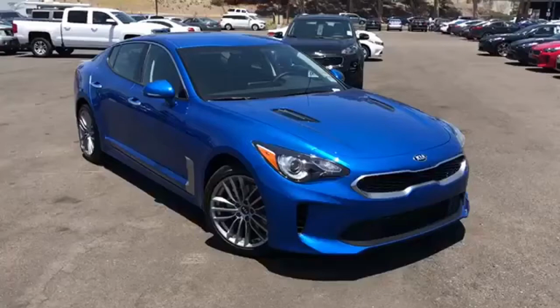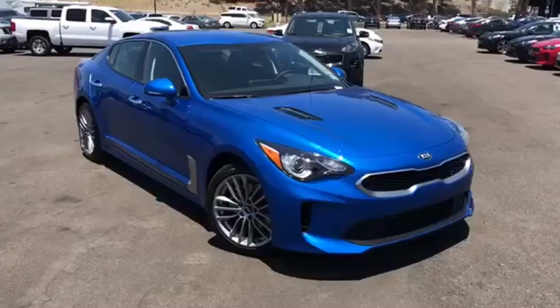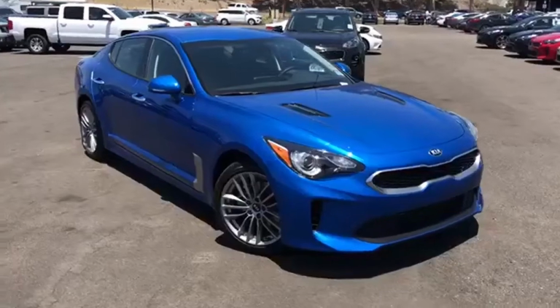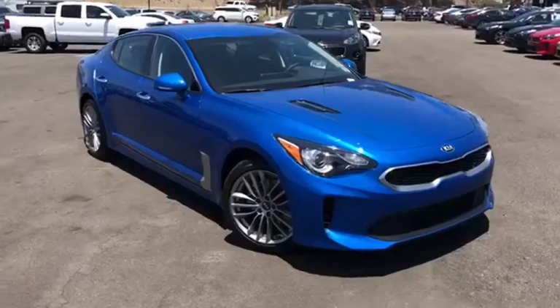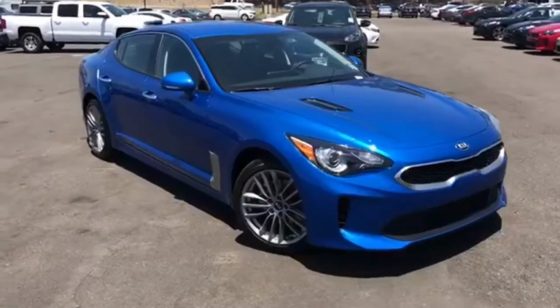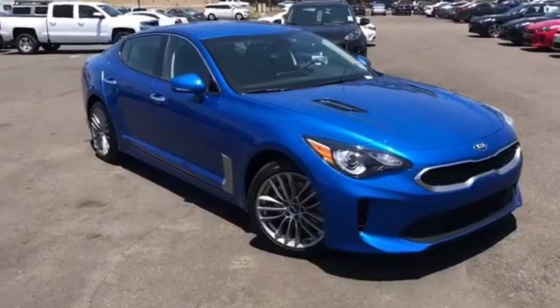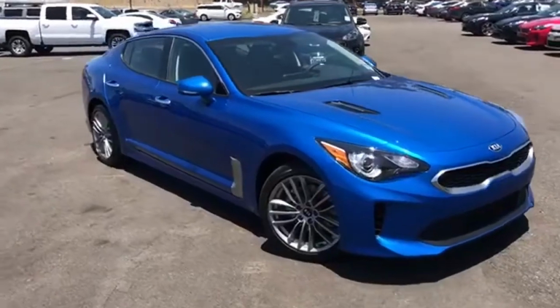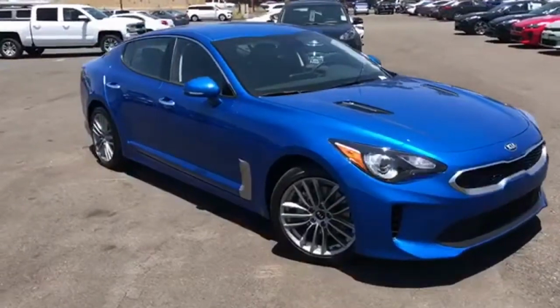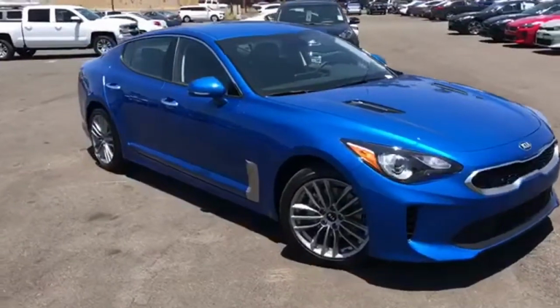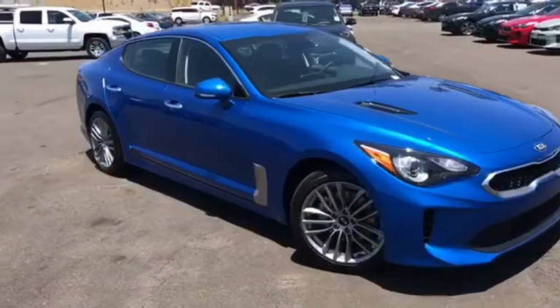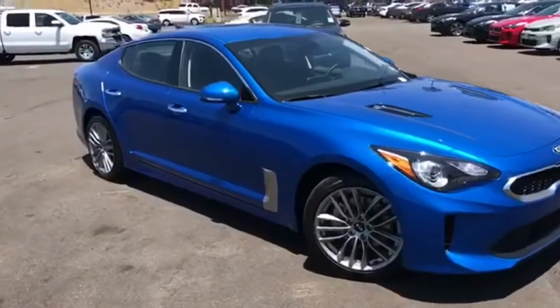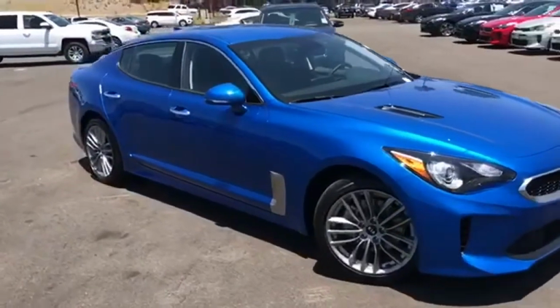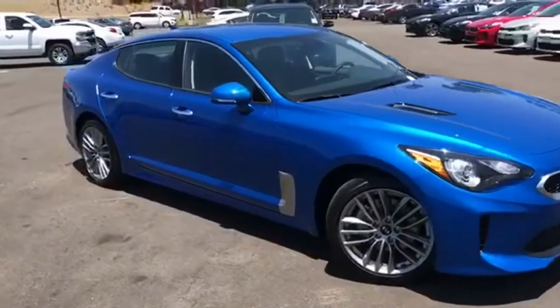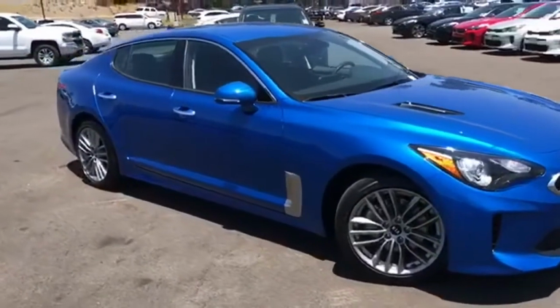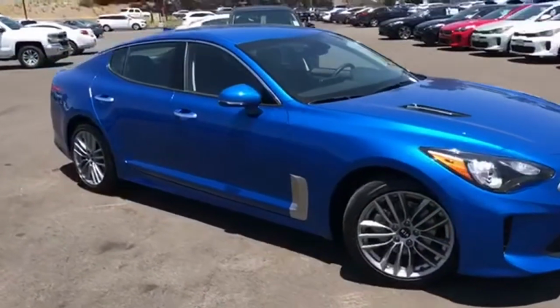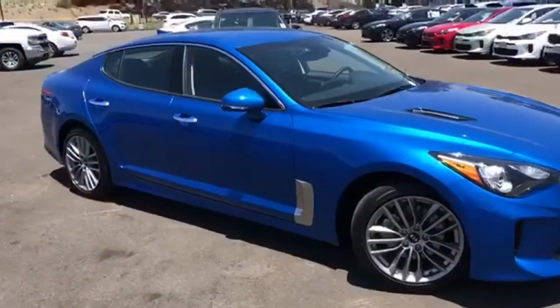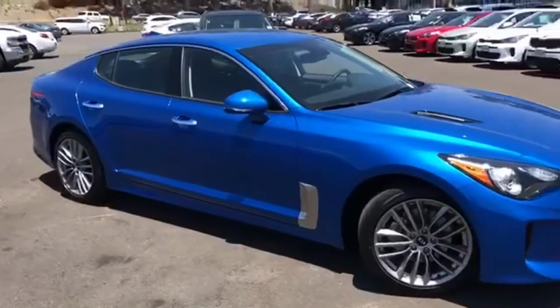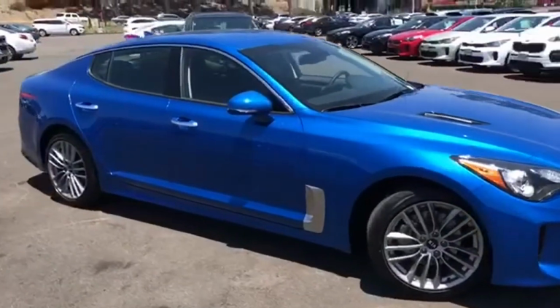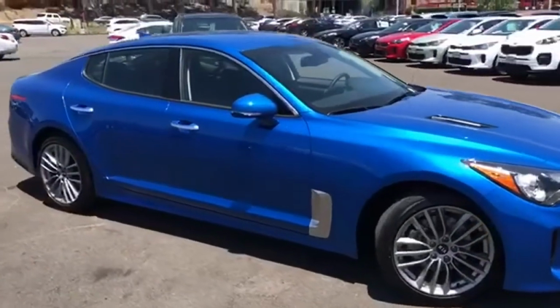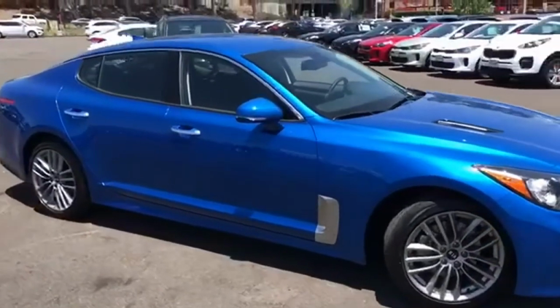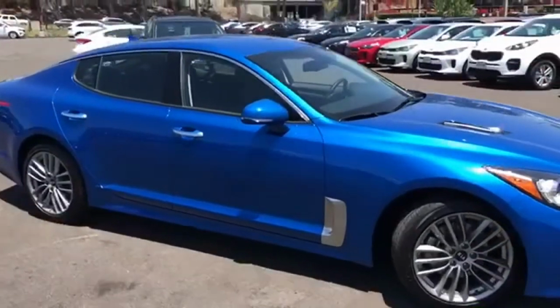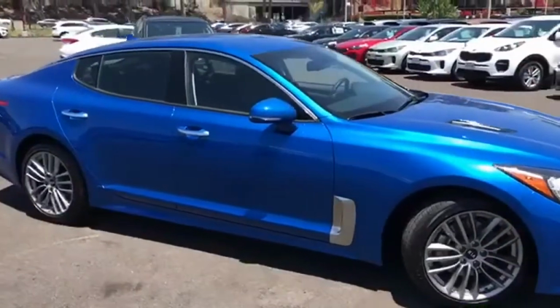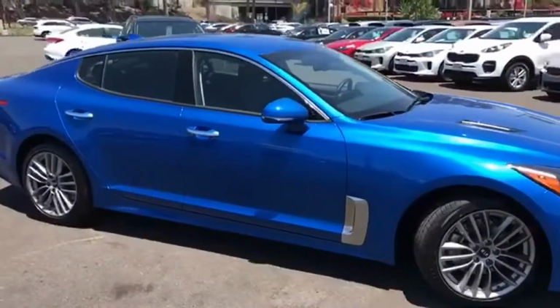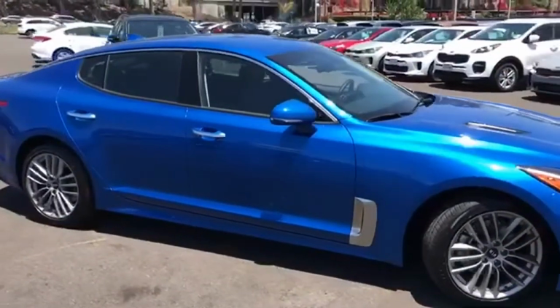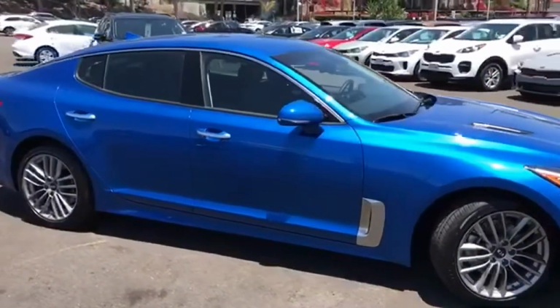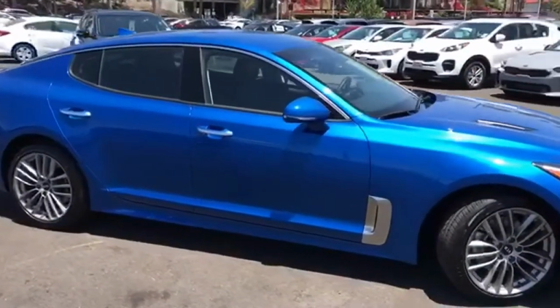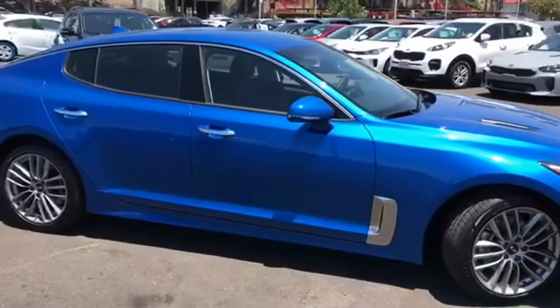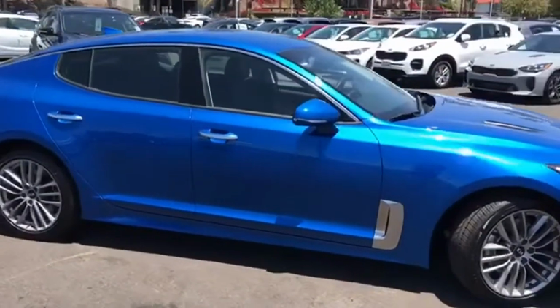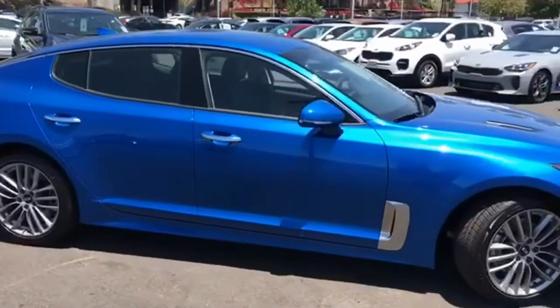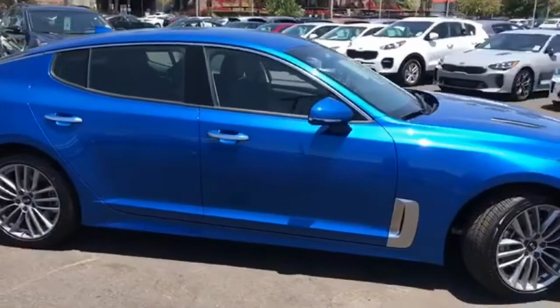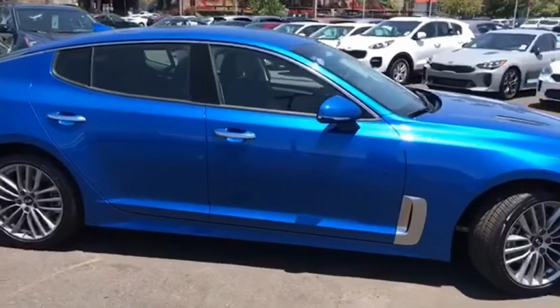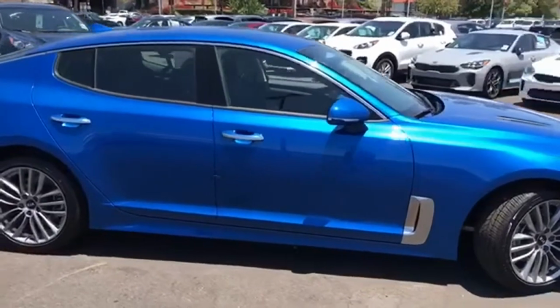It's a 2018 Kia Stinger. Step into a Kia and be surprised.